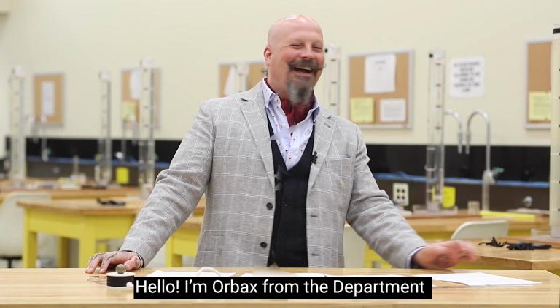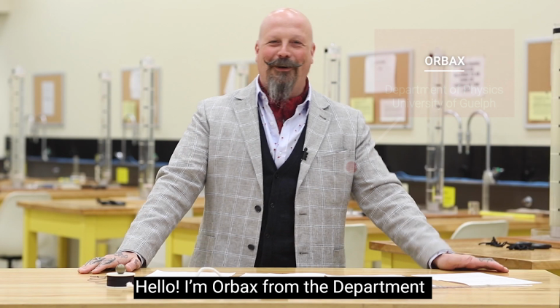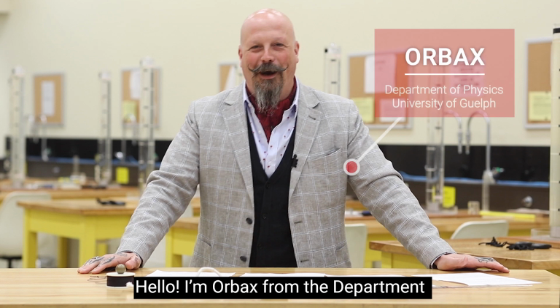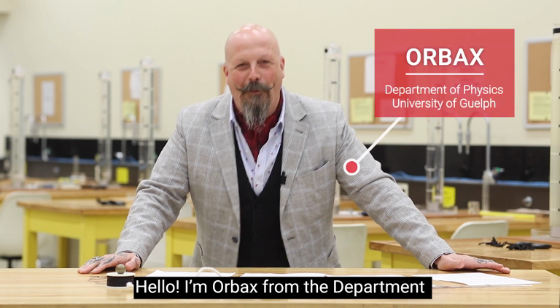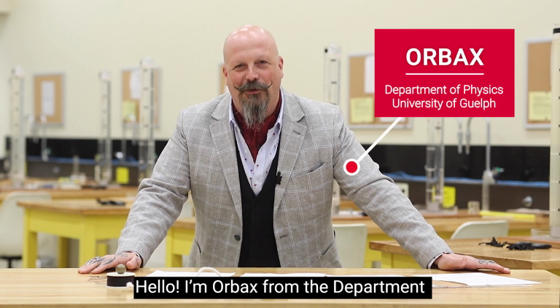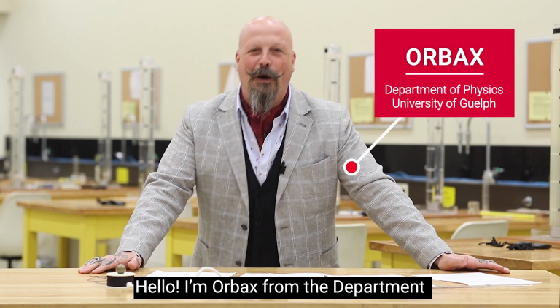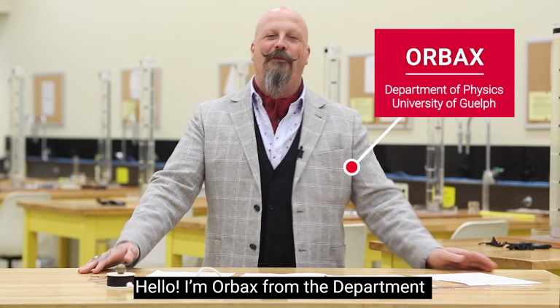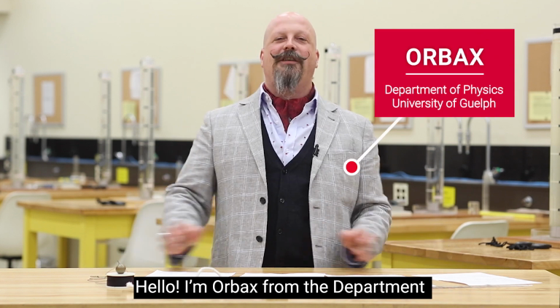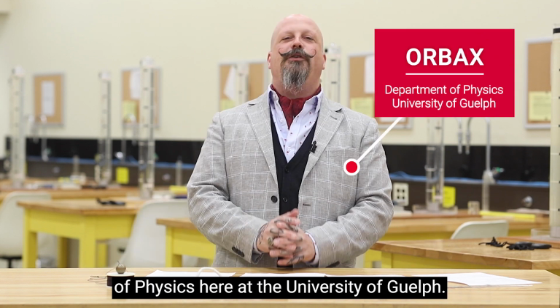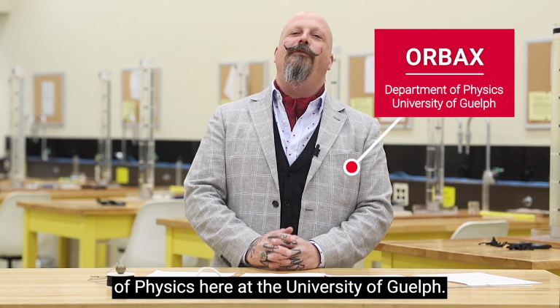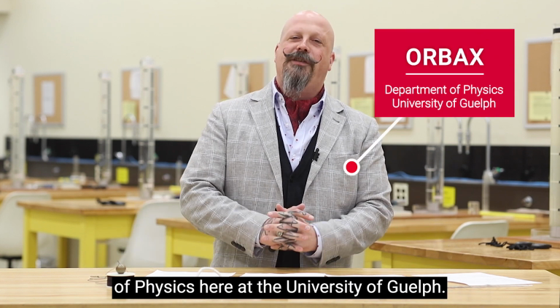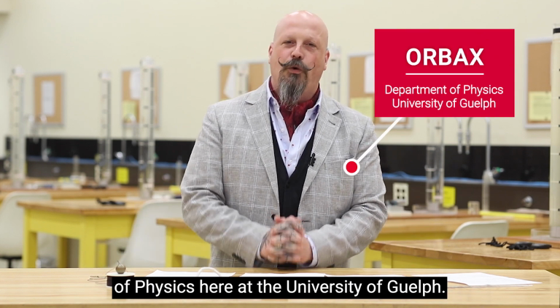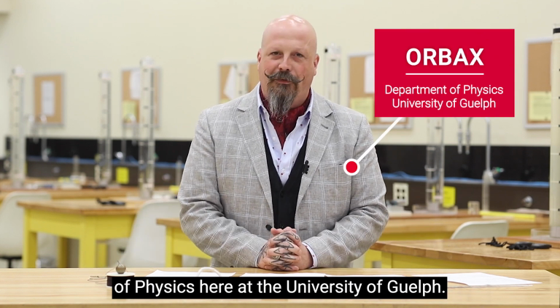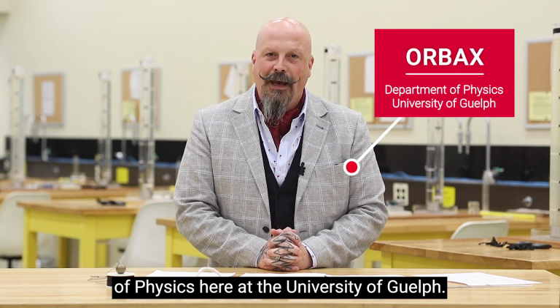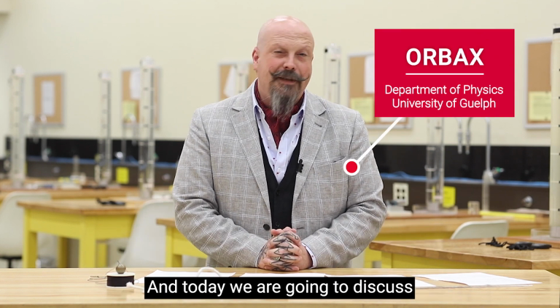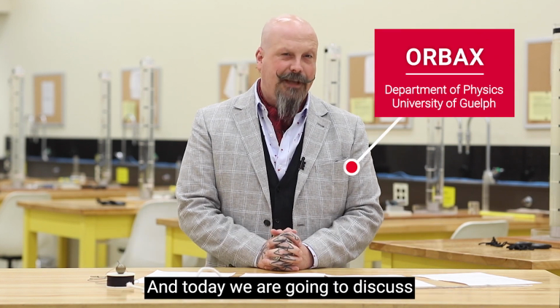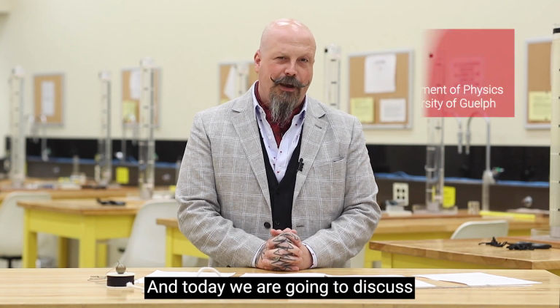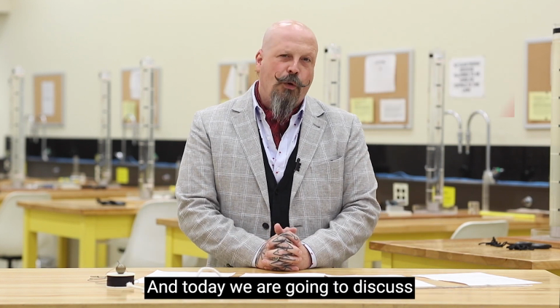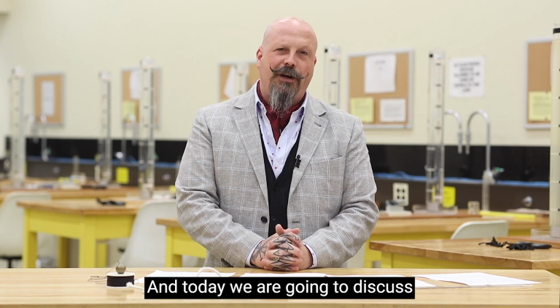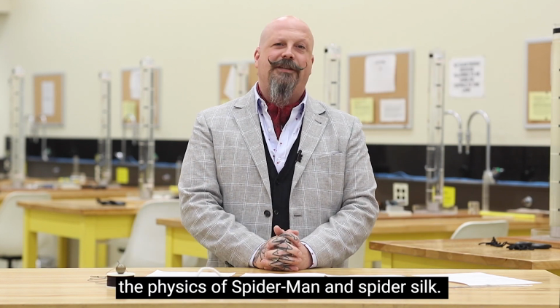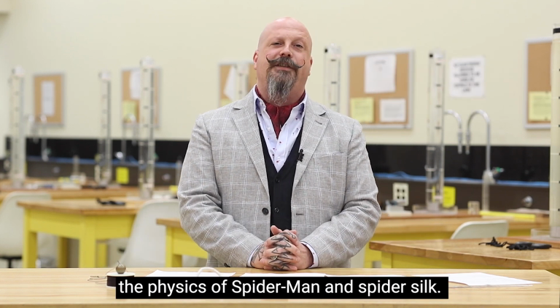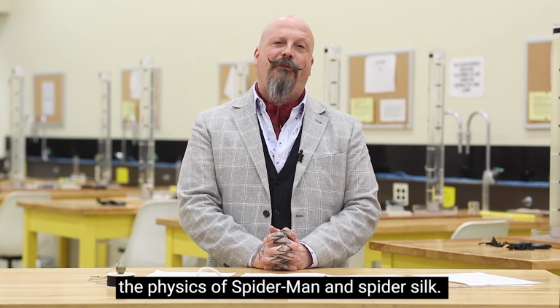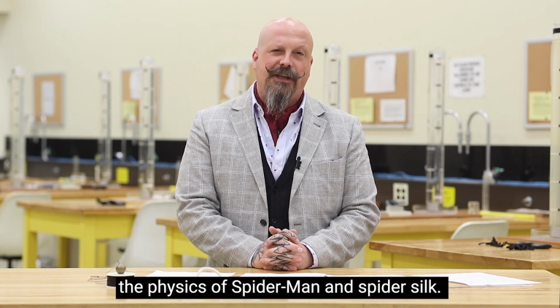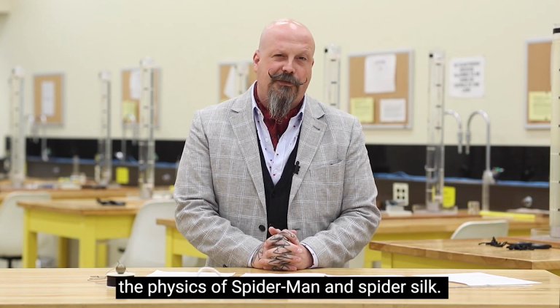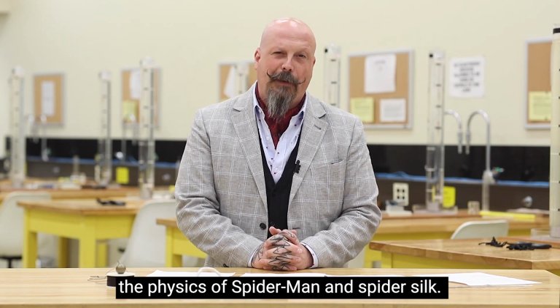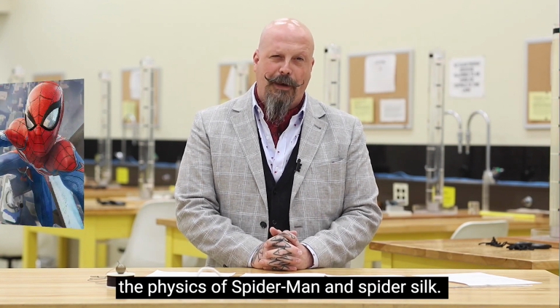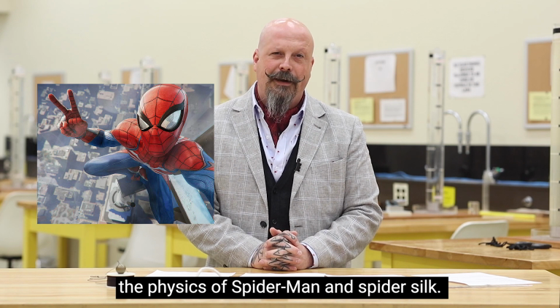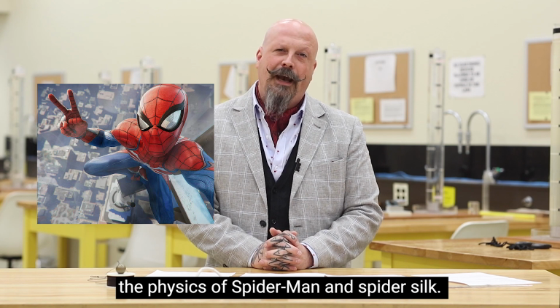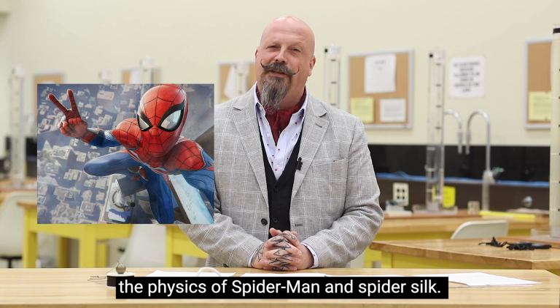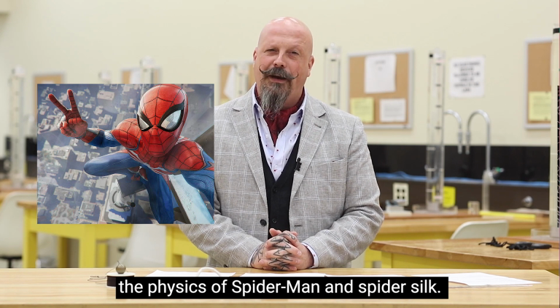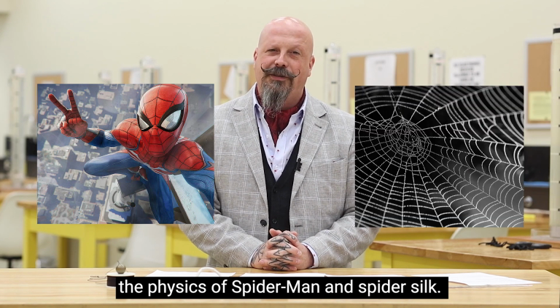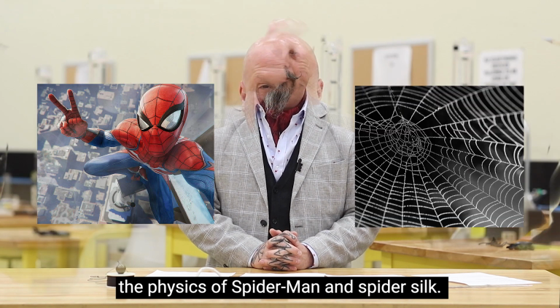Hello, I'm Warbeck from the Department of Physics here at the University of Wealth. Today we're going to discuss the physics of Spider-Man and spider silk.